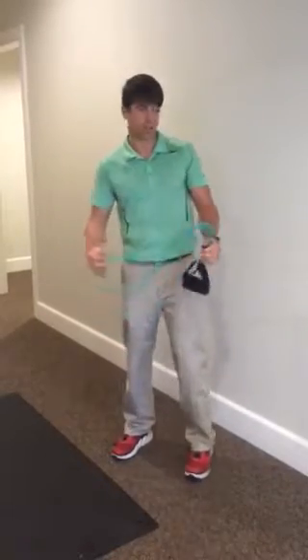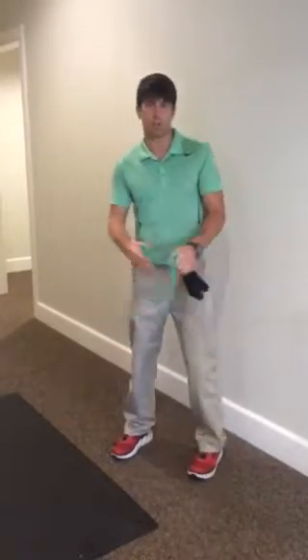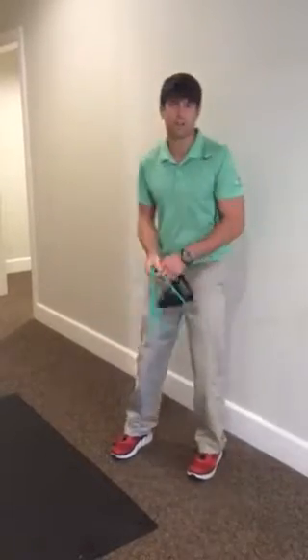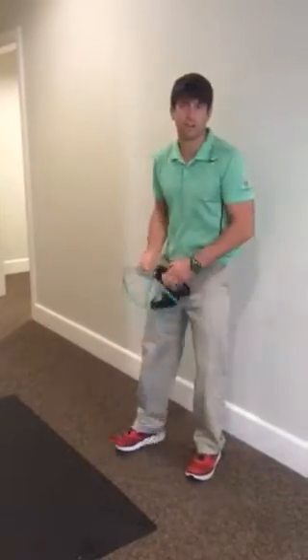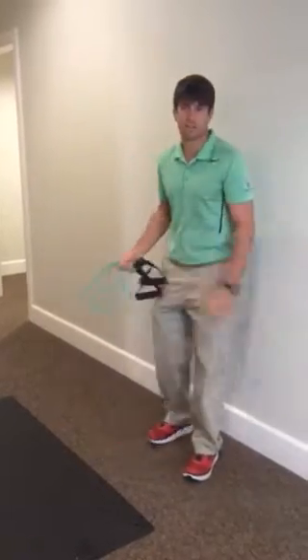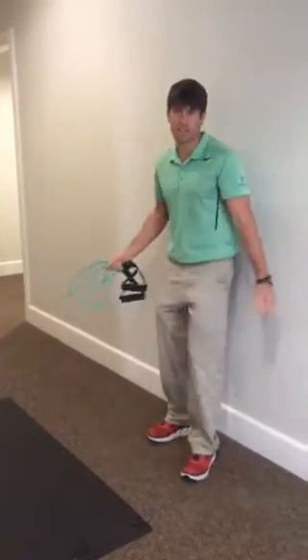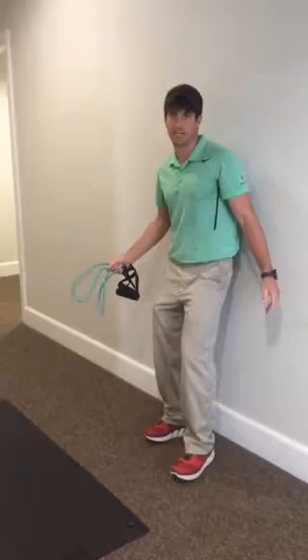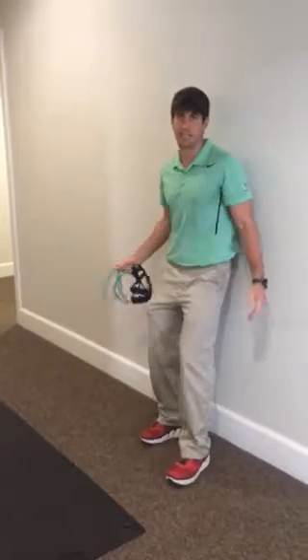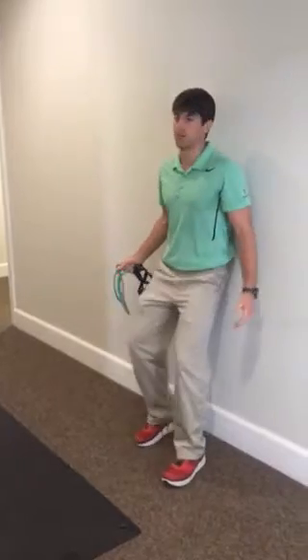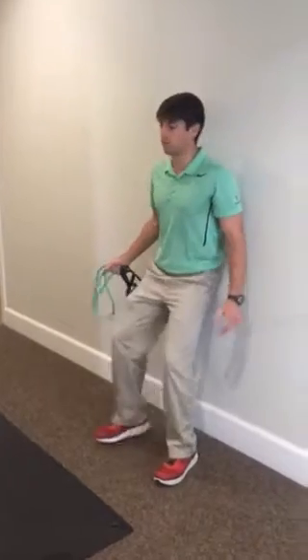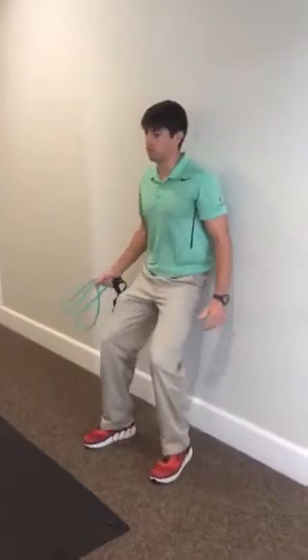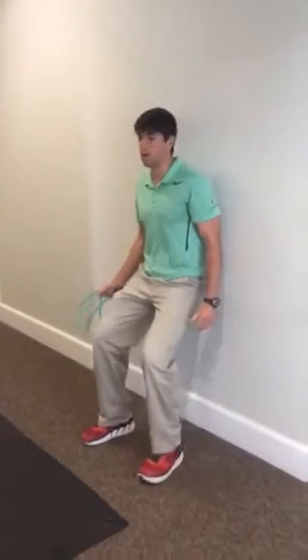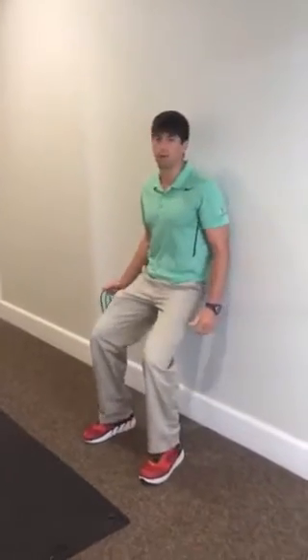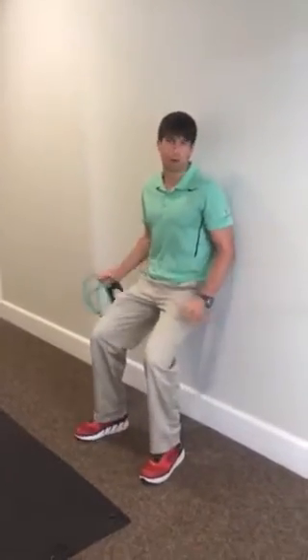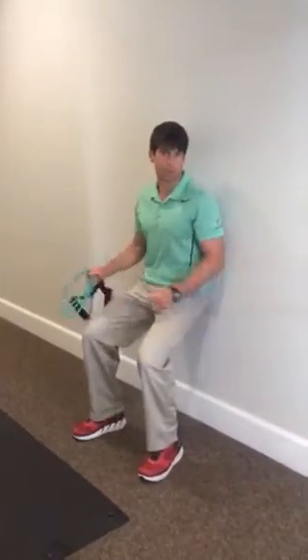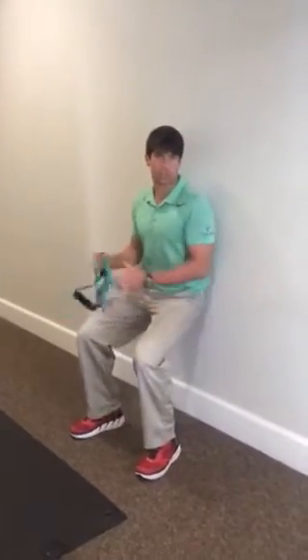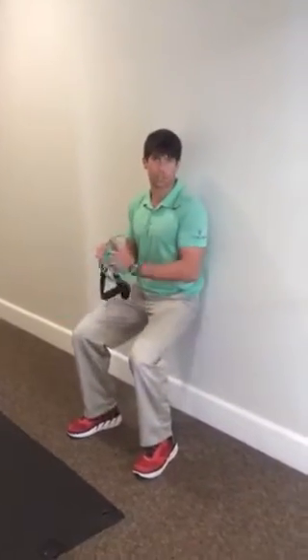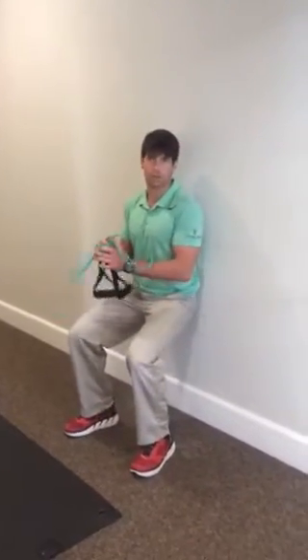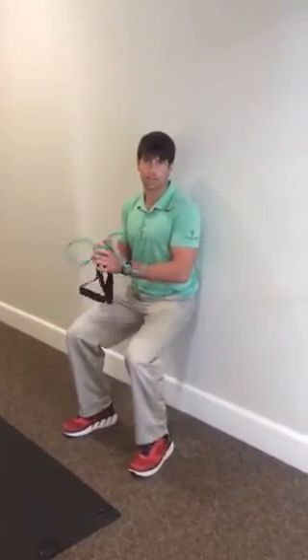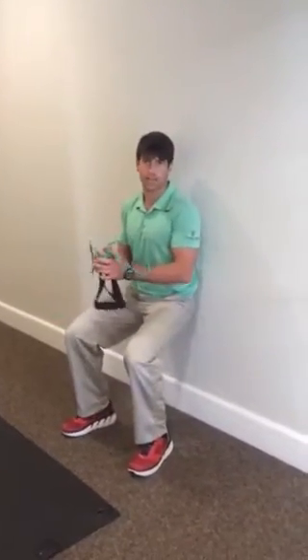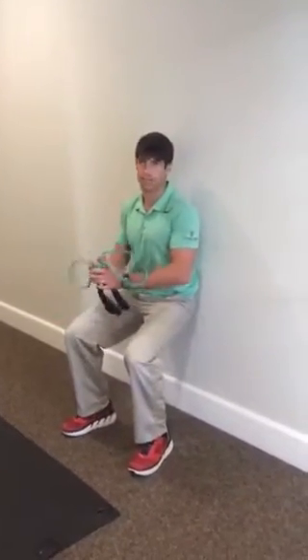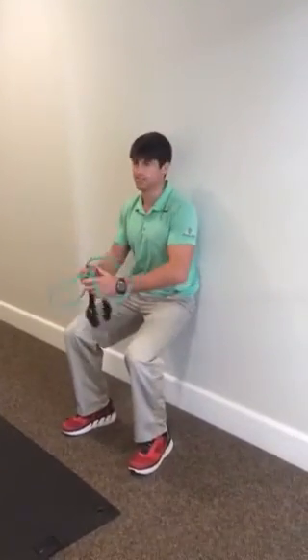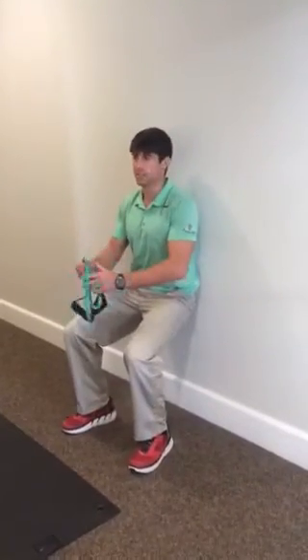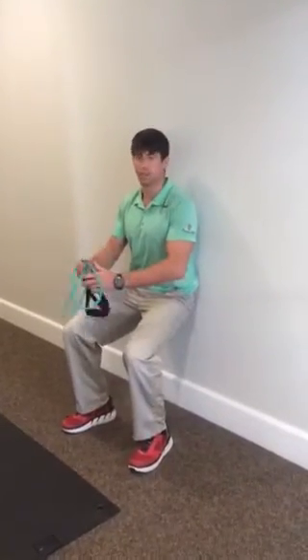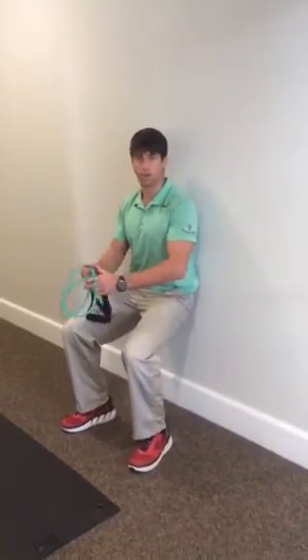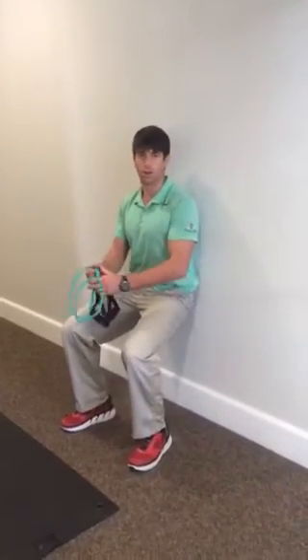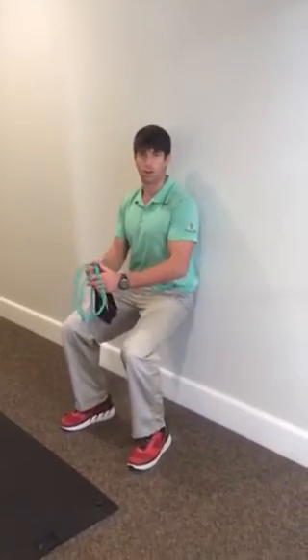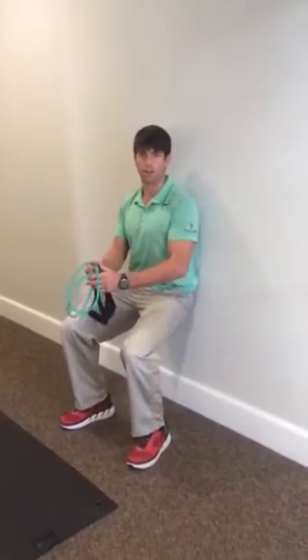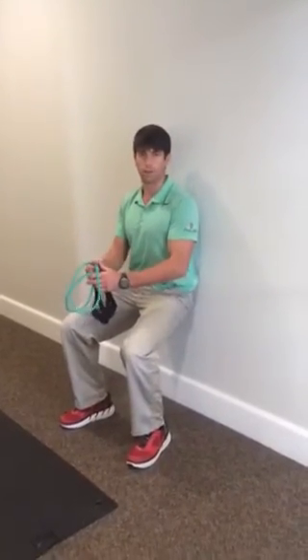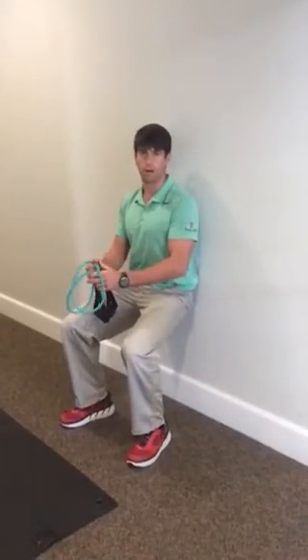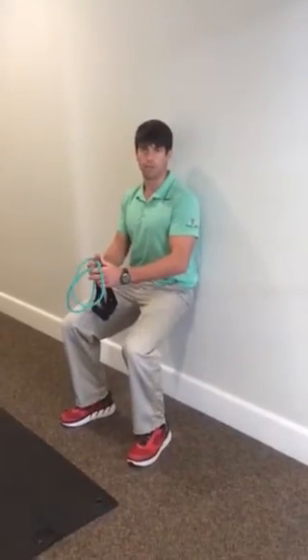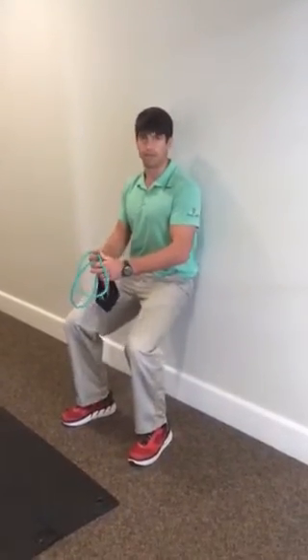Starting standing here on the wall — the wall cinch, you know what that is. You're going to hold that for one minute.